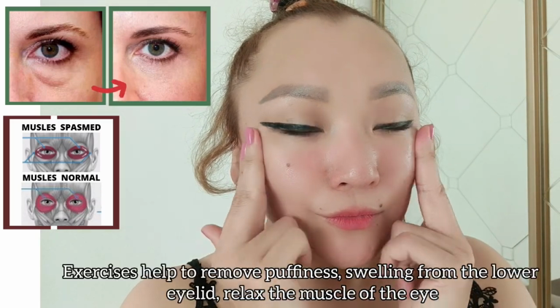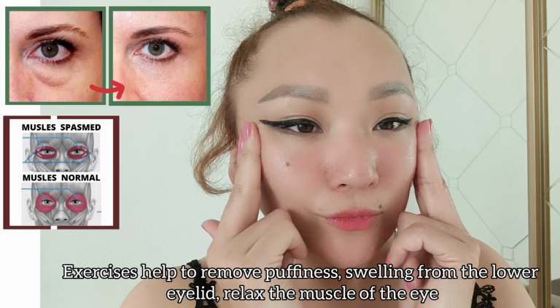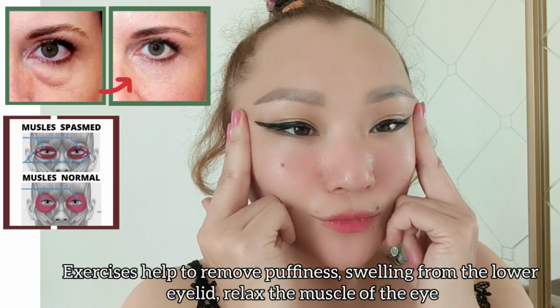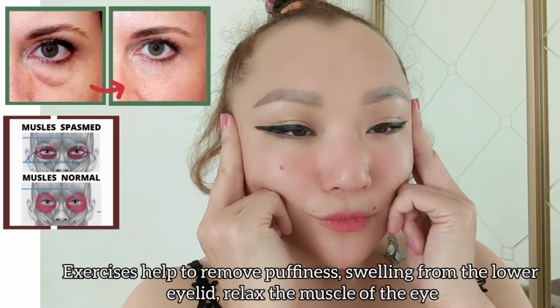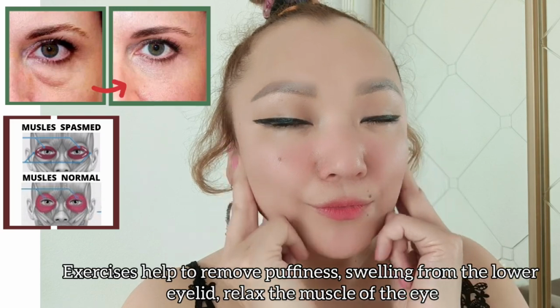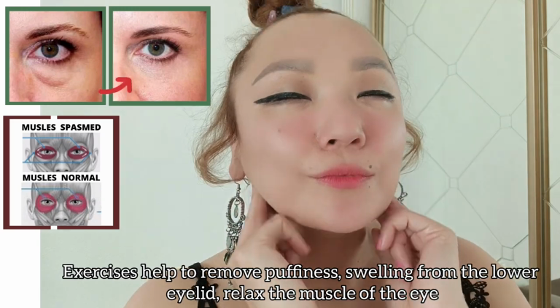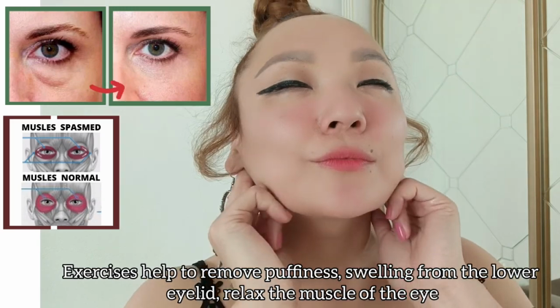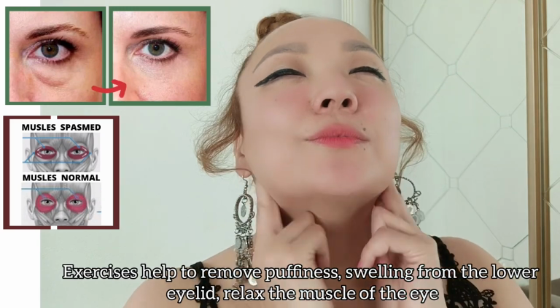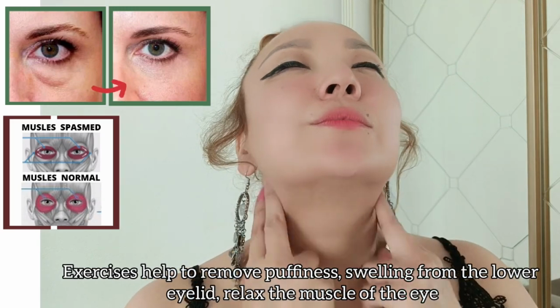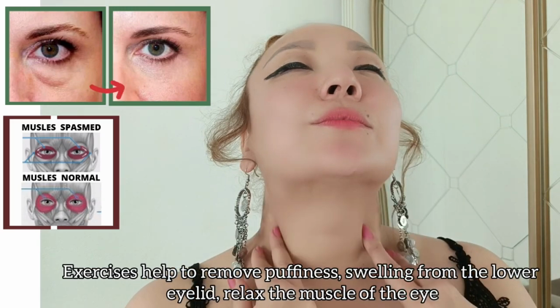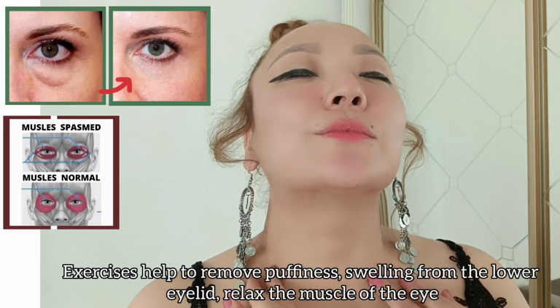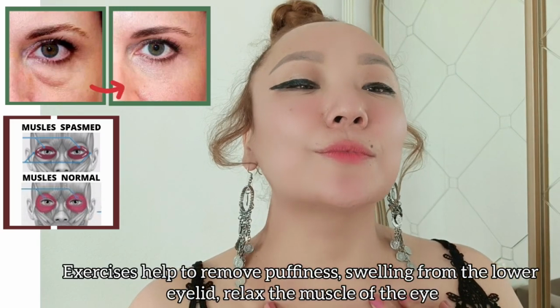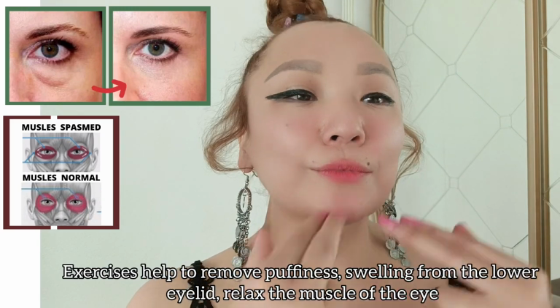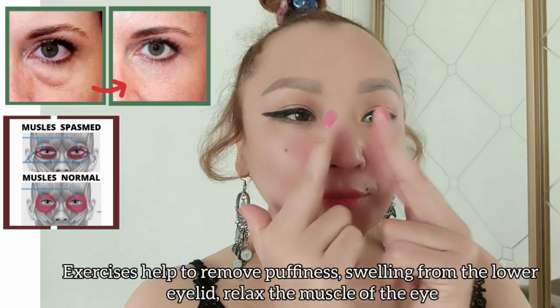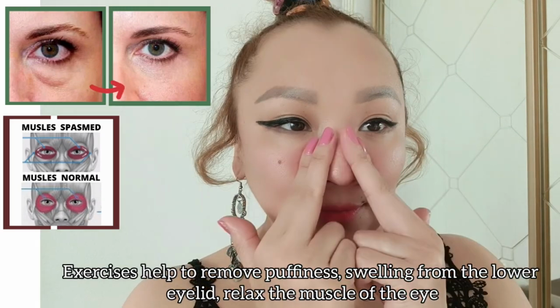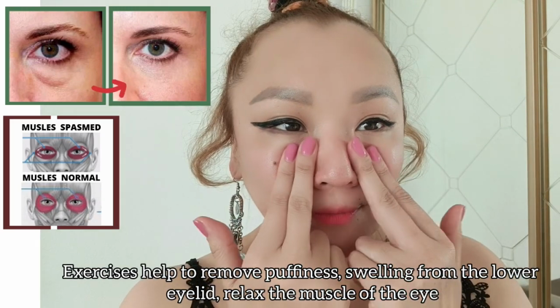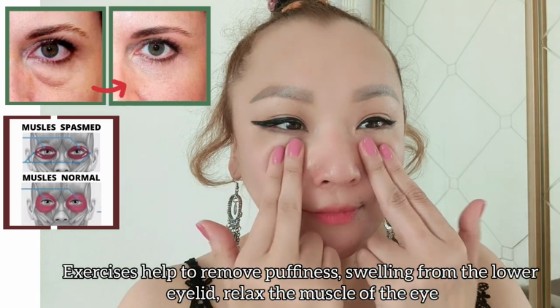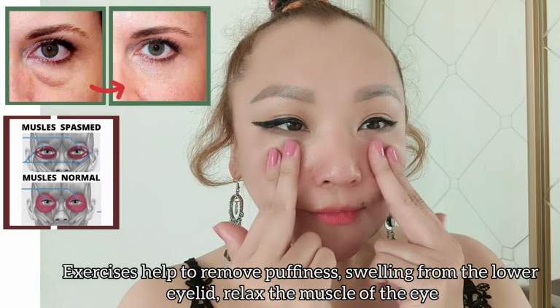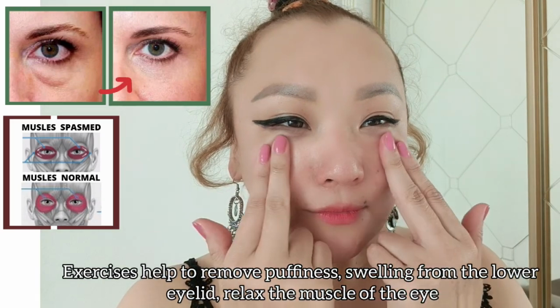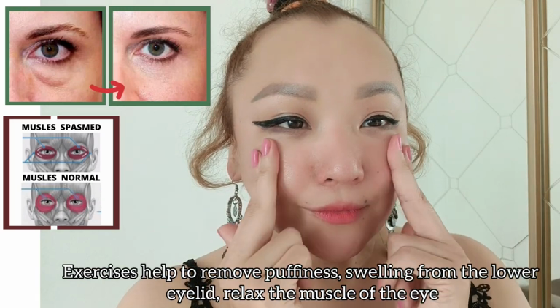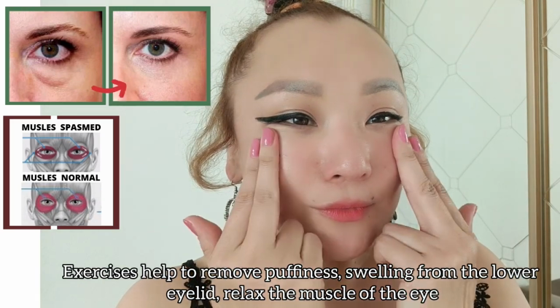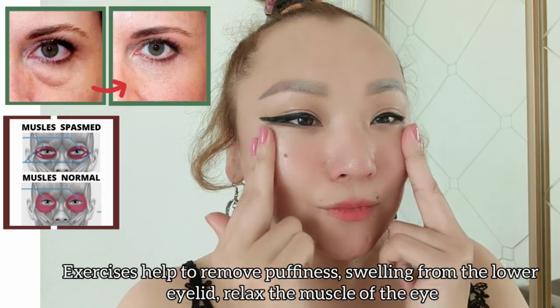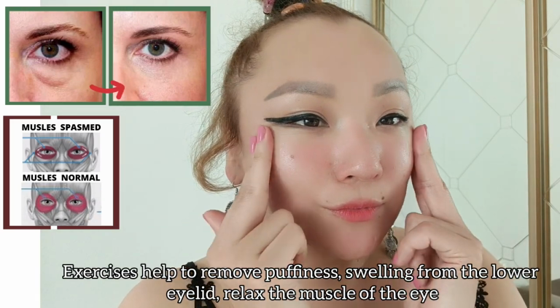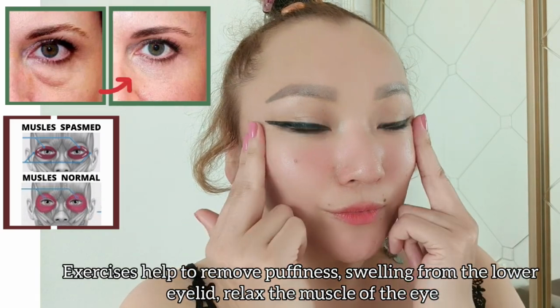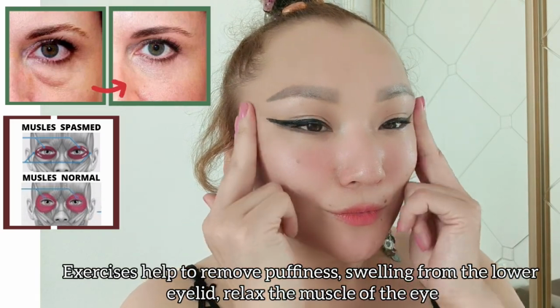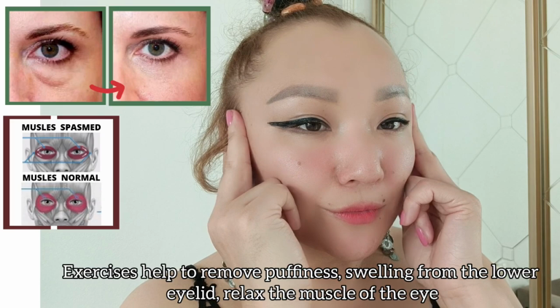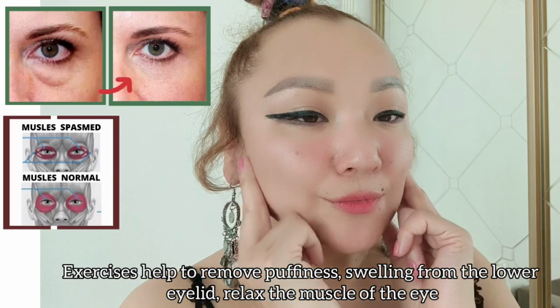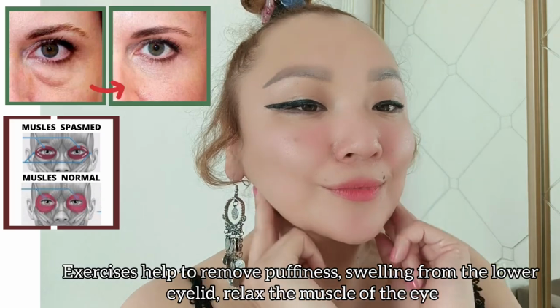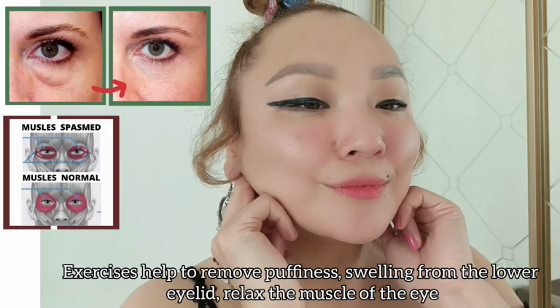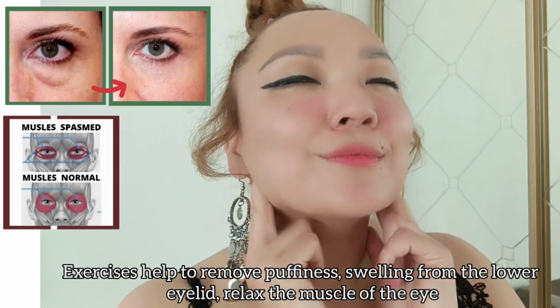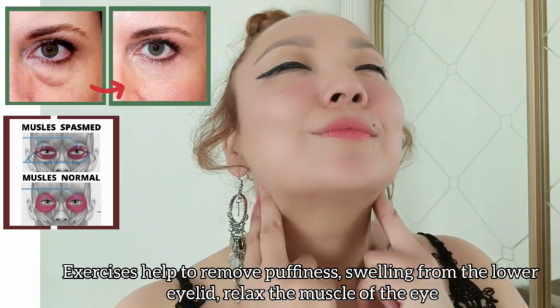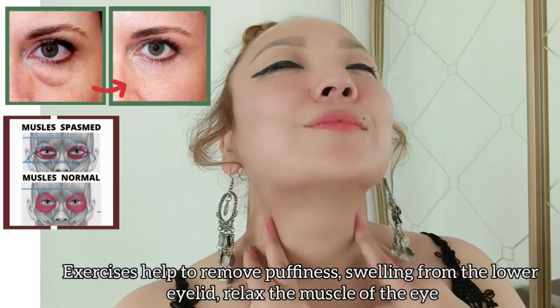This exercise helps to remove puffiness and swelling from the lower eyelid and relax the muscle of the eye.